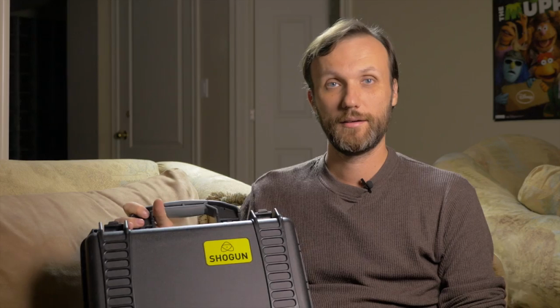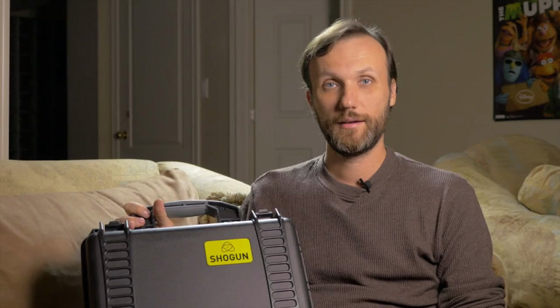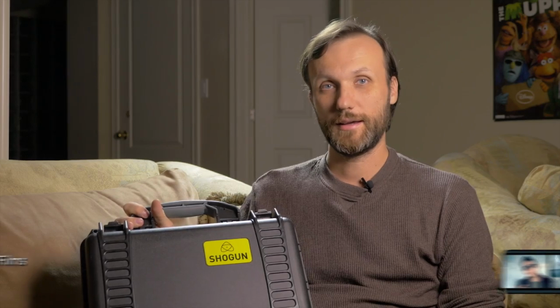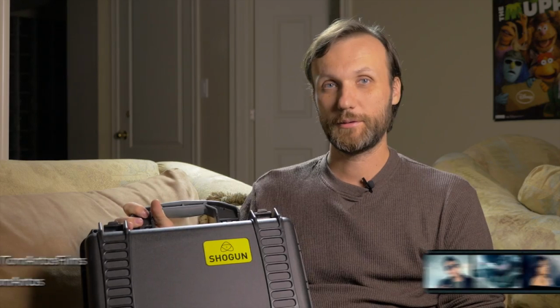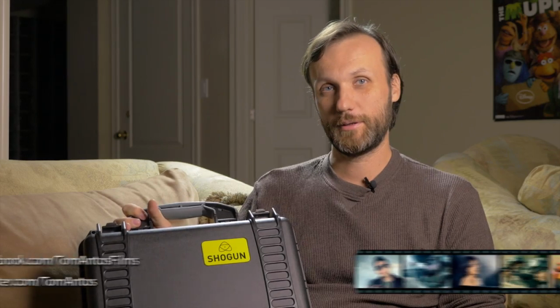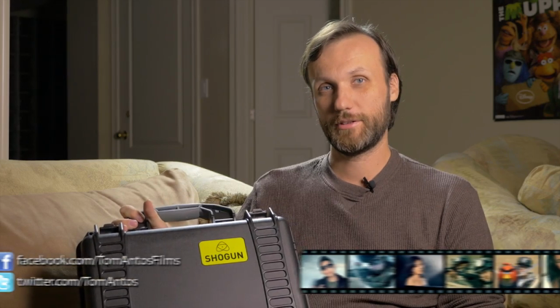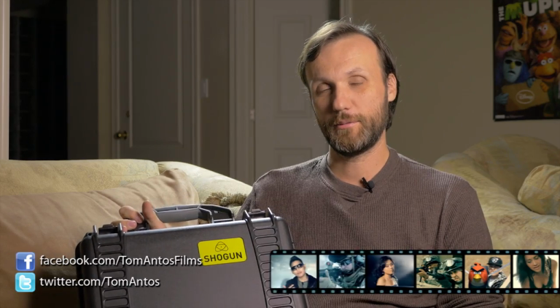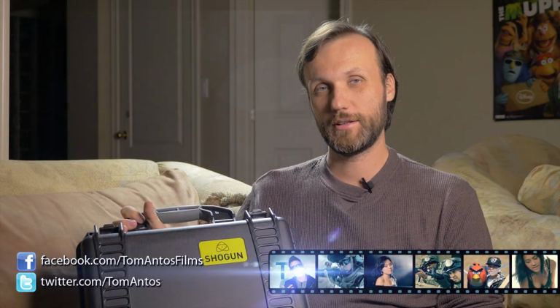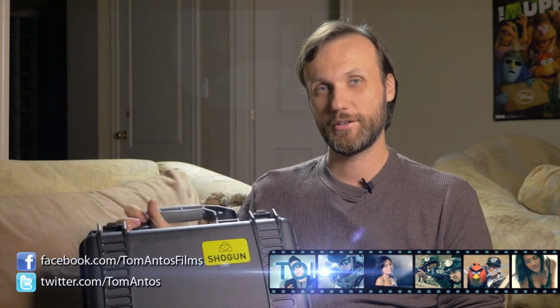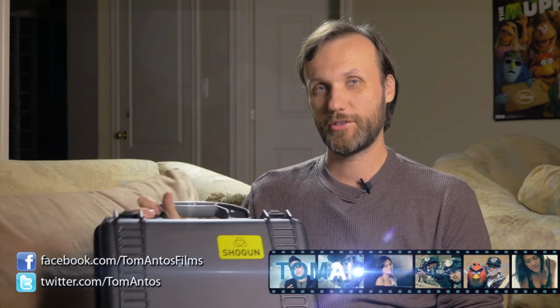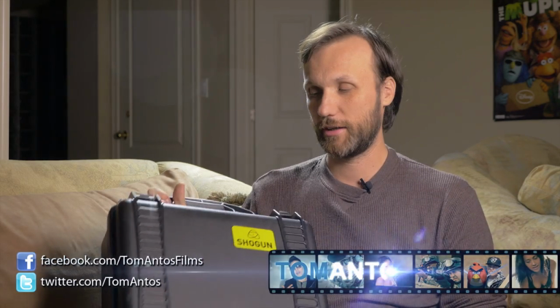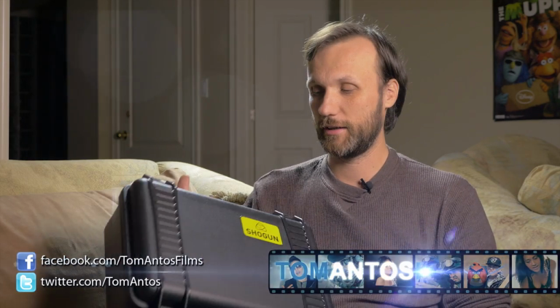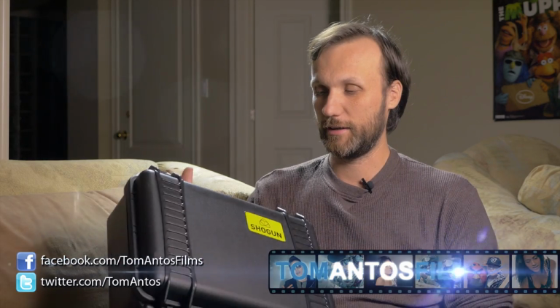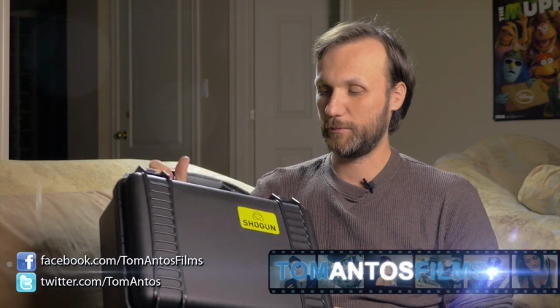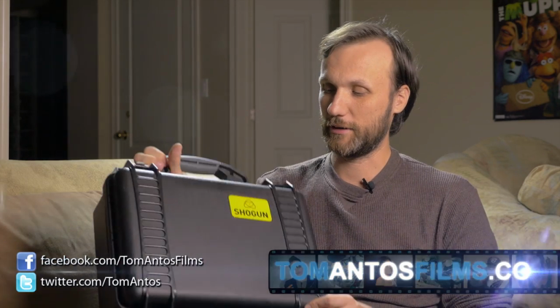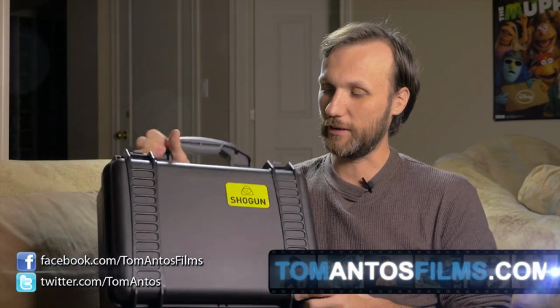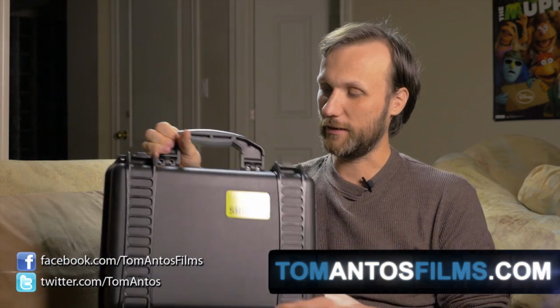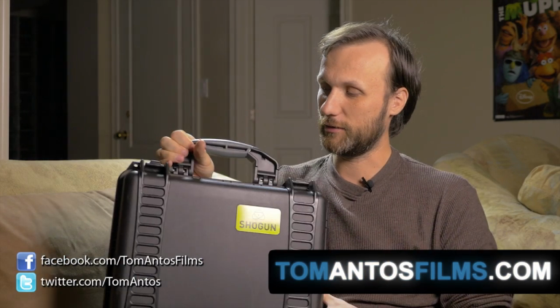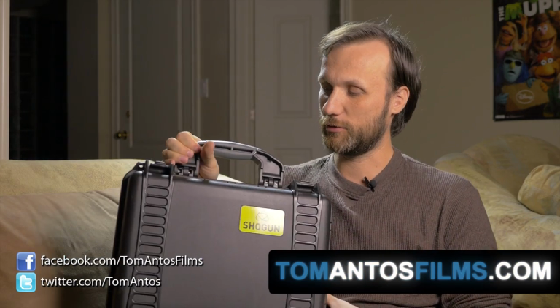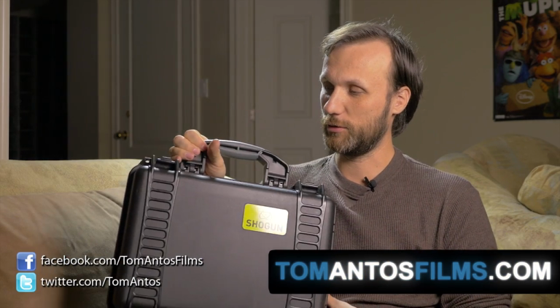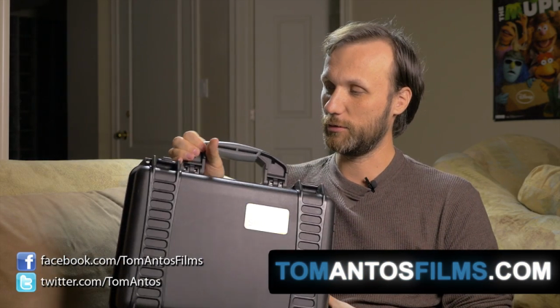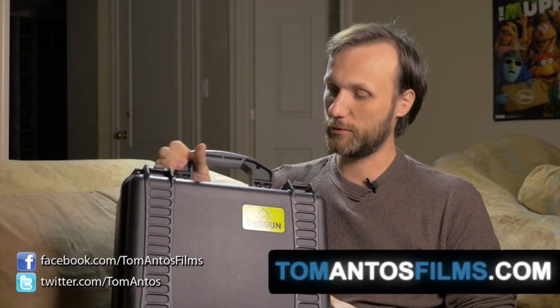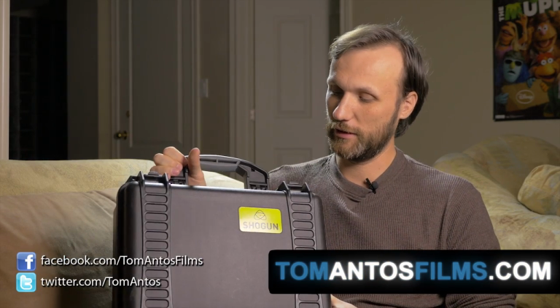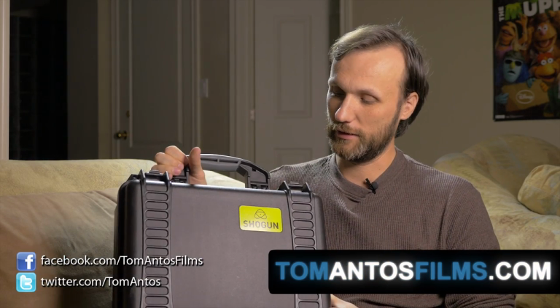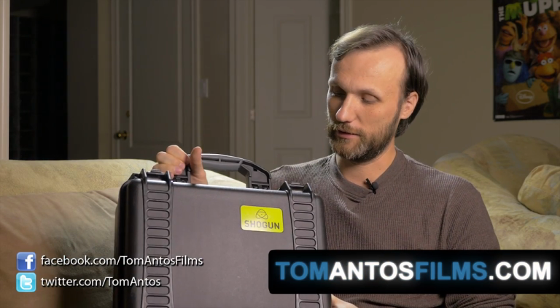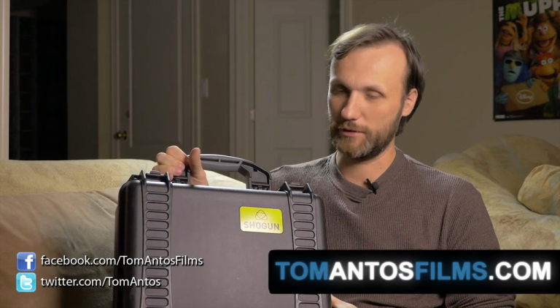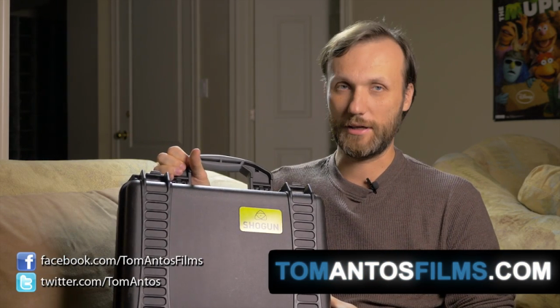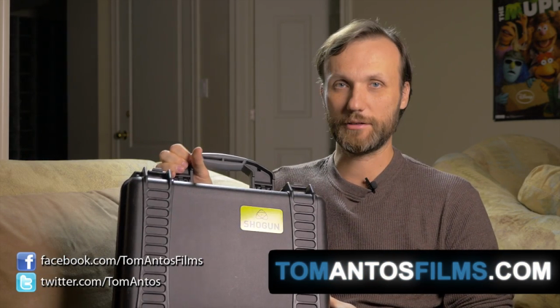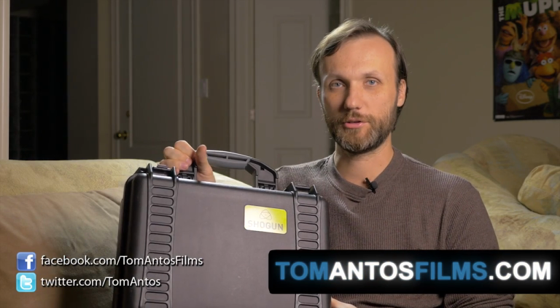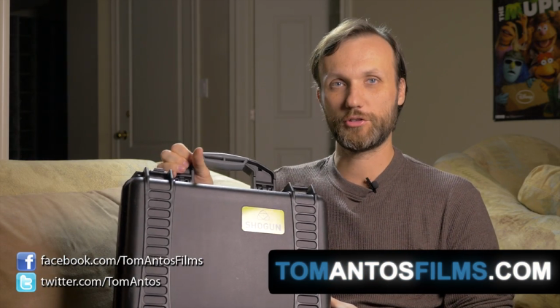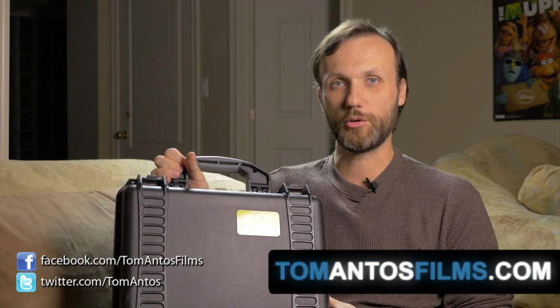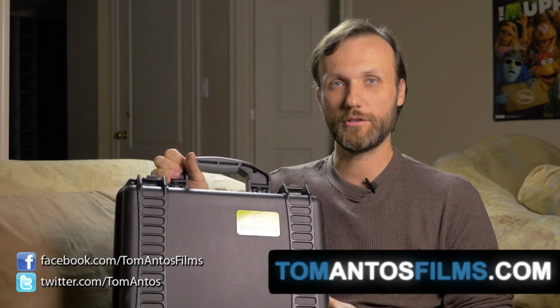Hi guys, my name is Tom Antos and I'm excited to show you today the Atomos Shogun.